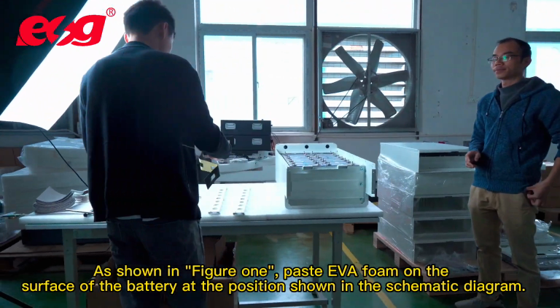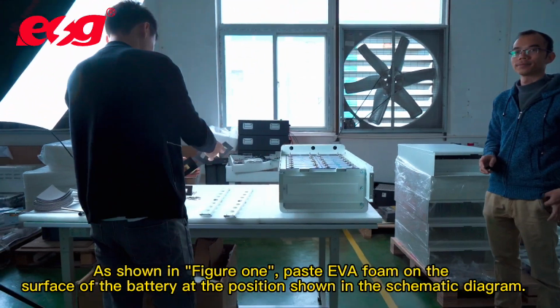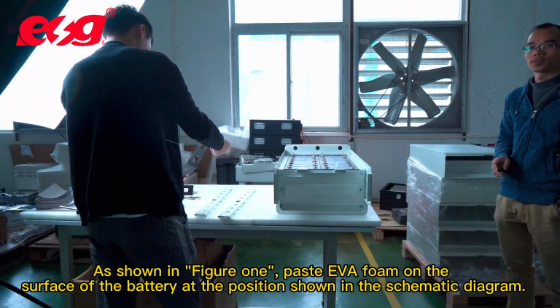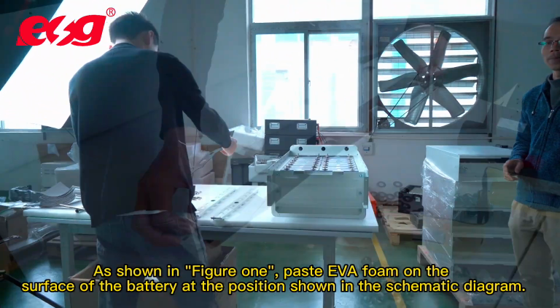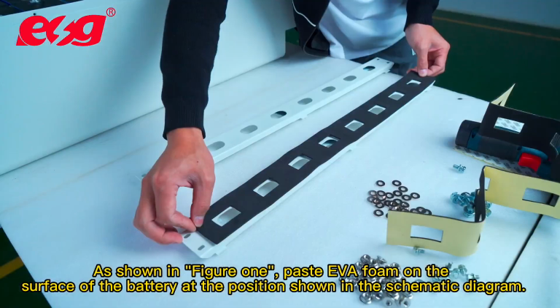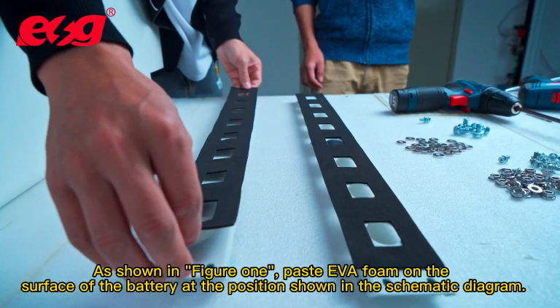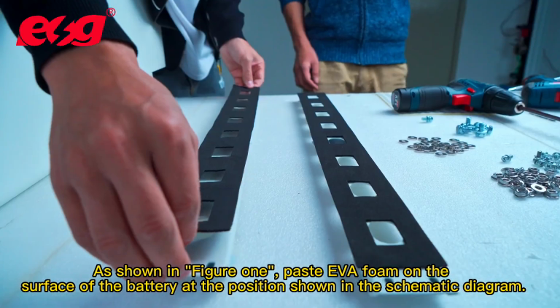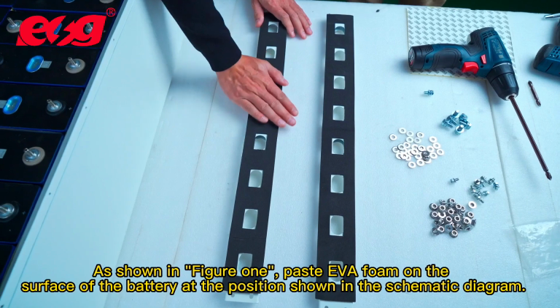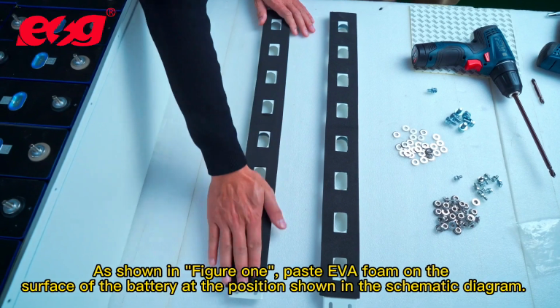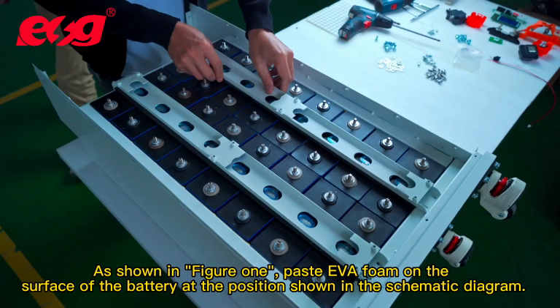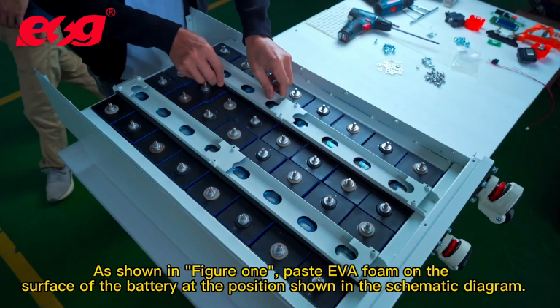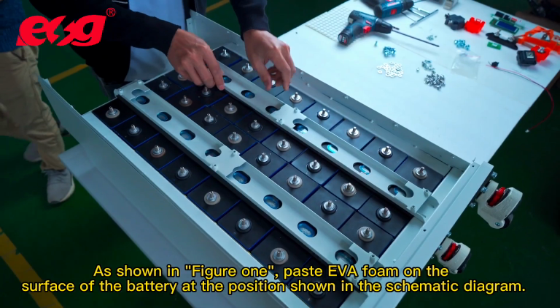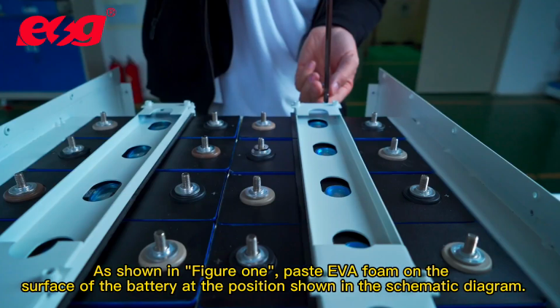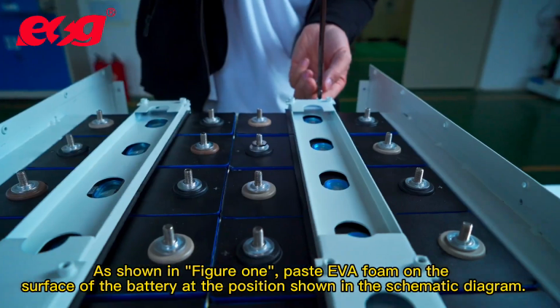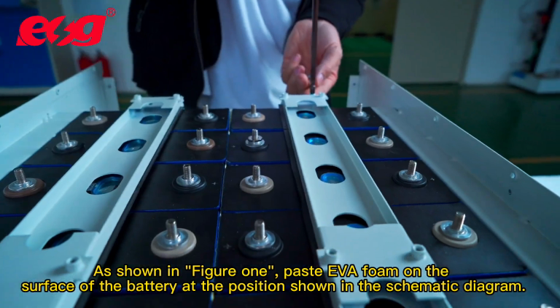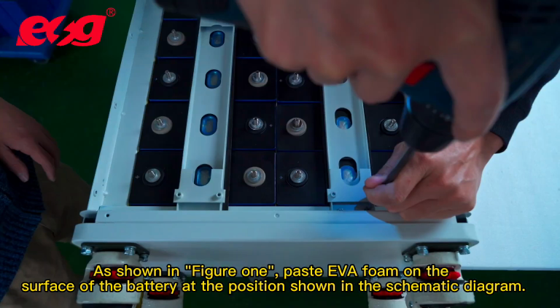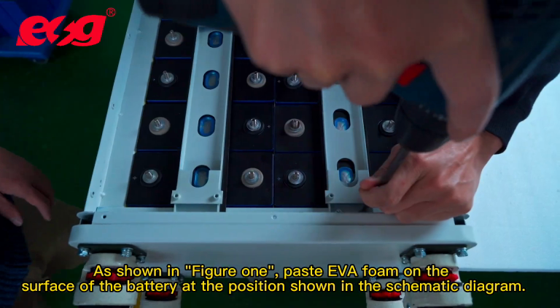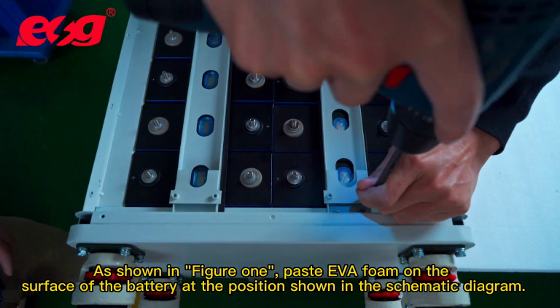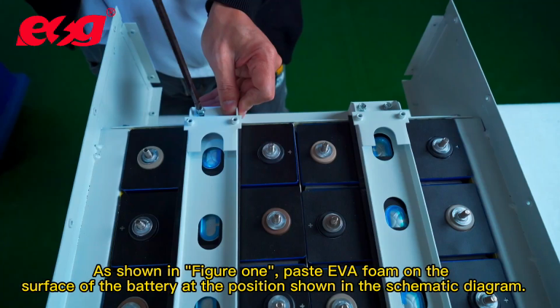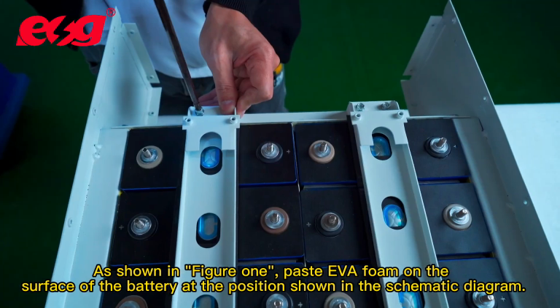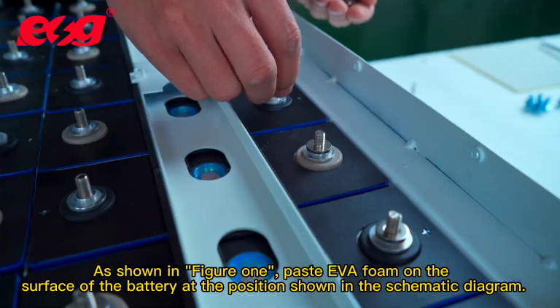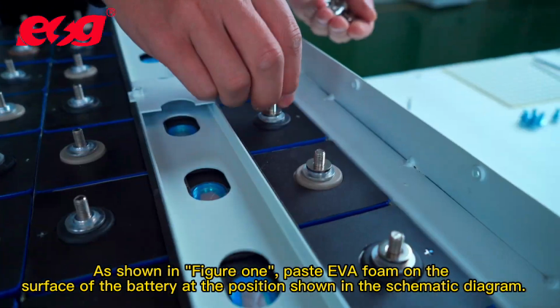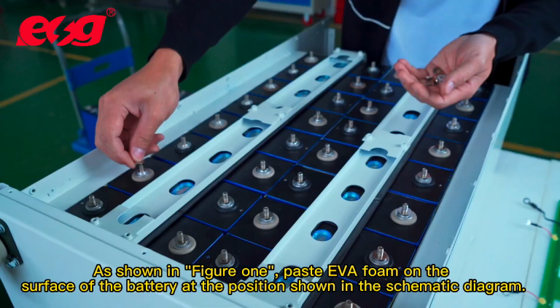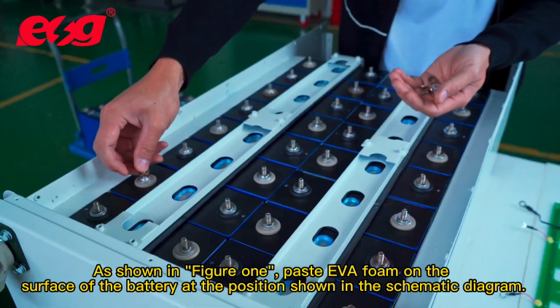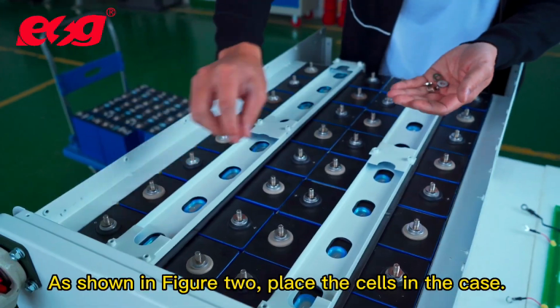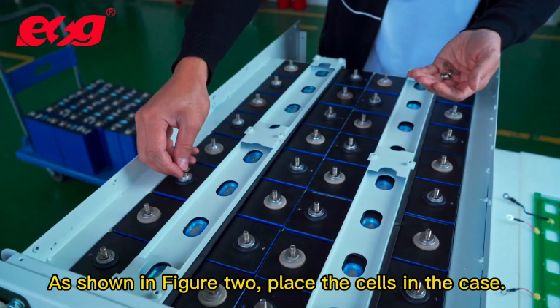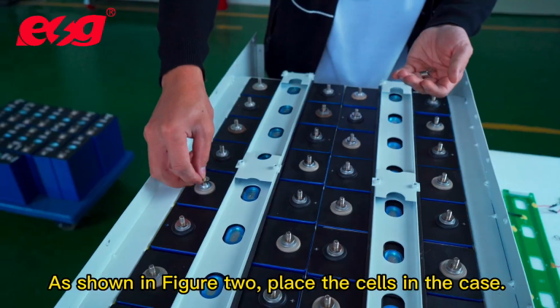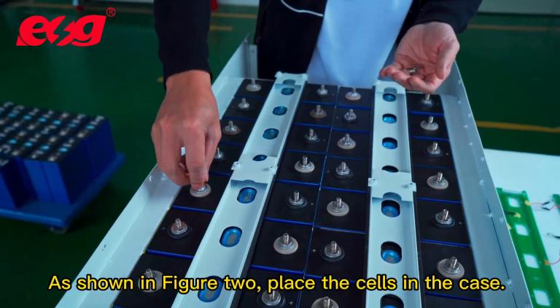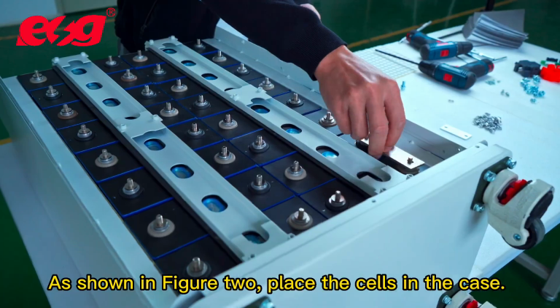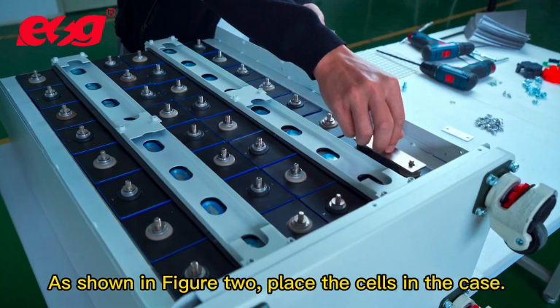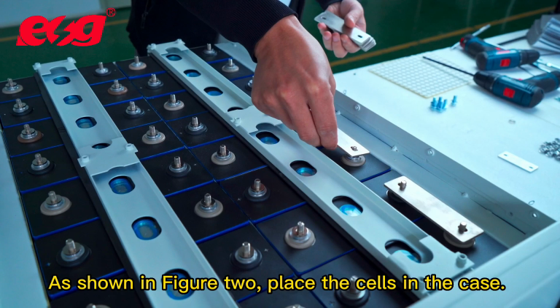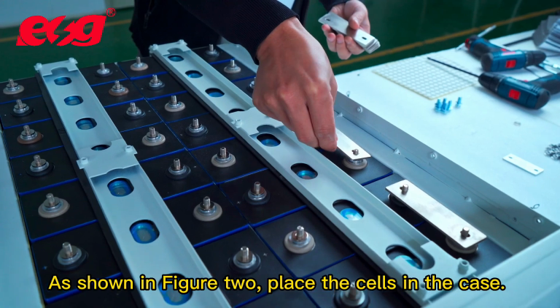Paste EVA foam on the surface of the battery at the position shown in the schematic diagram, as shown in figure 2.